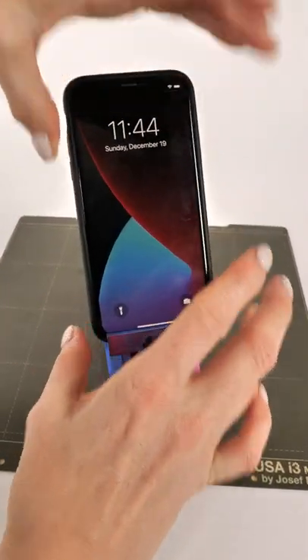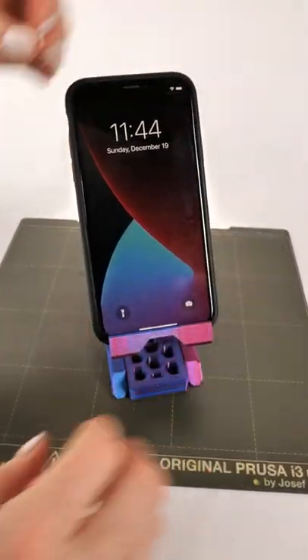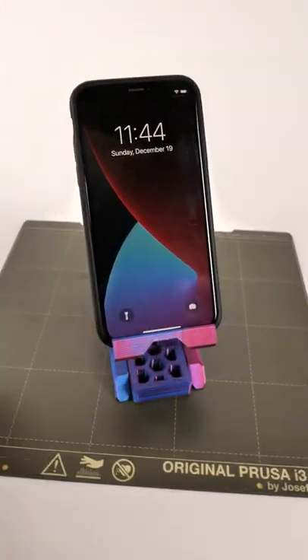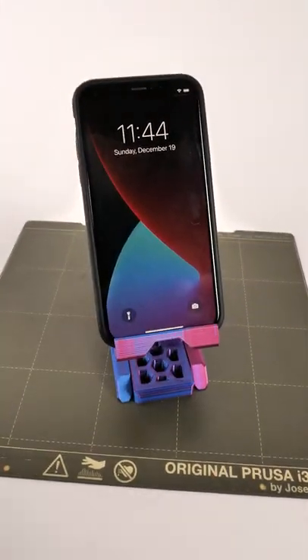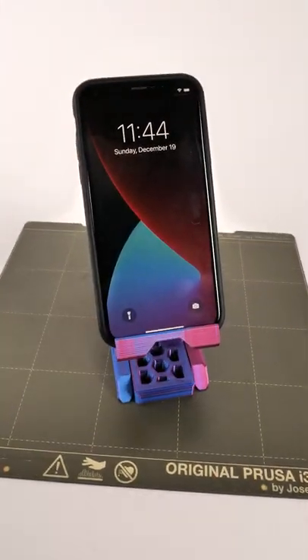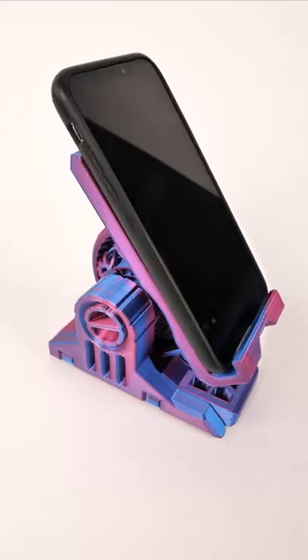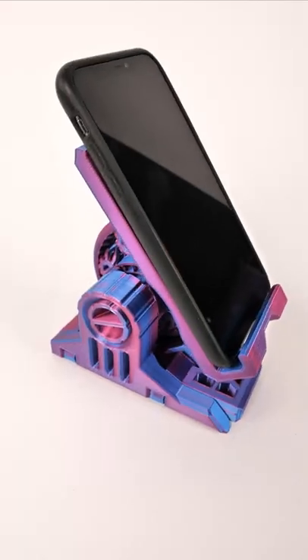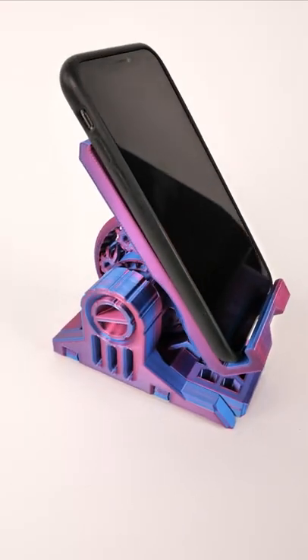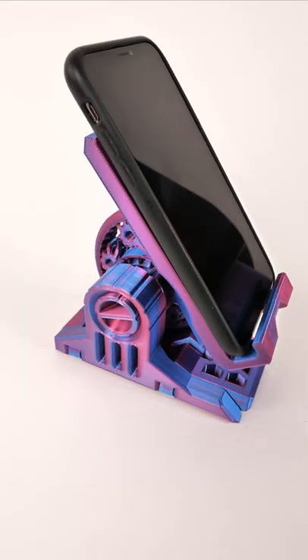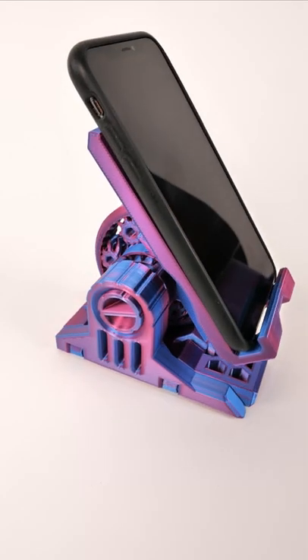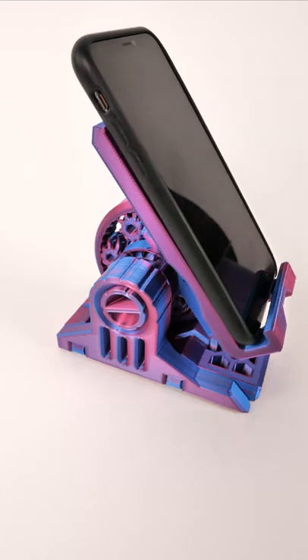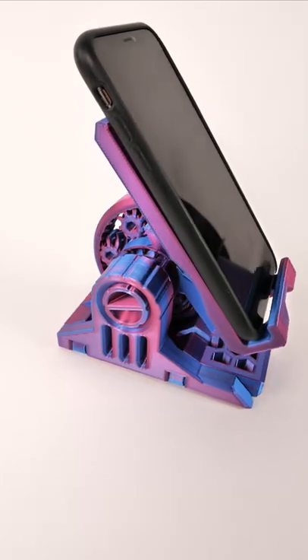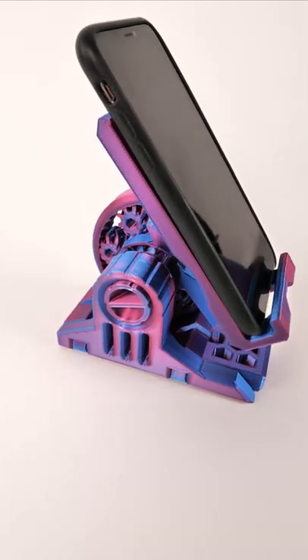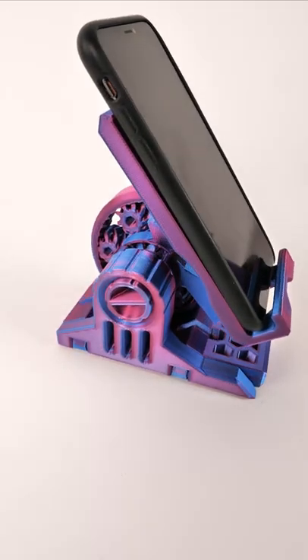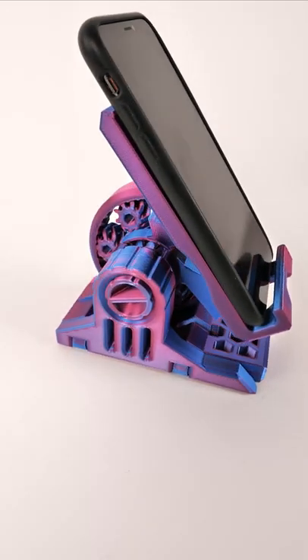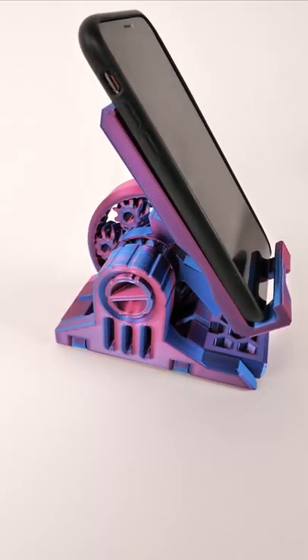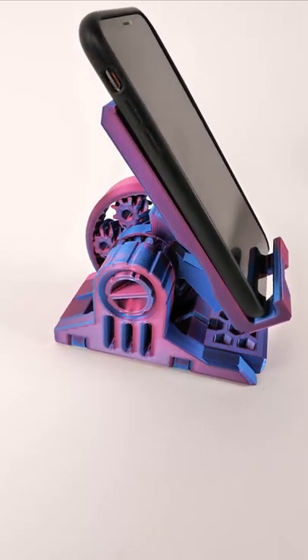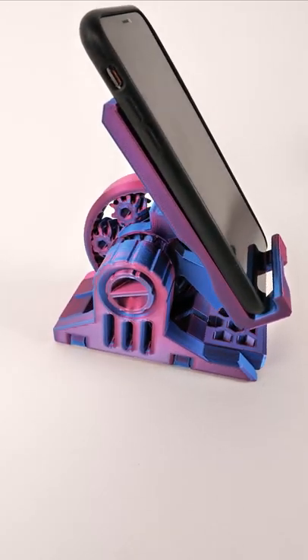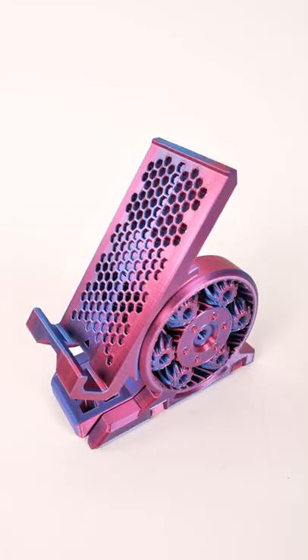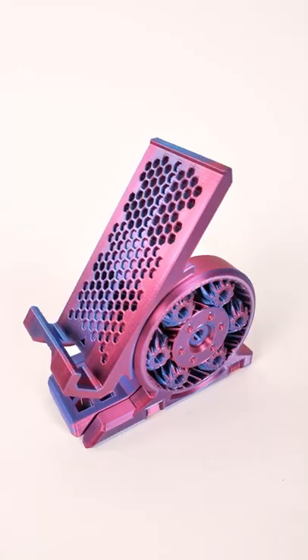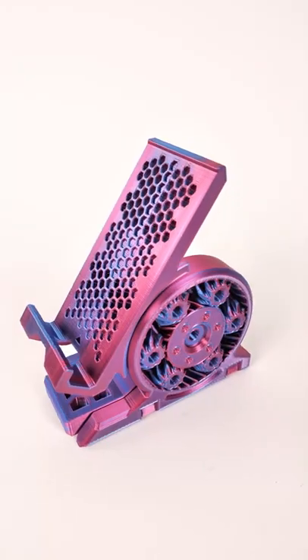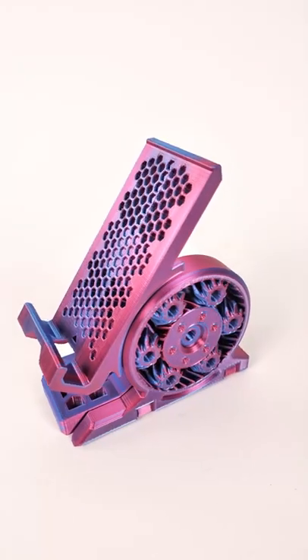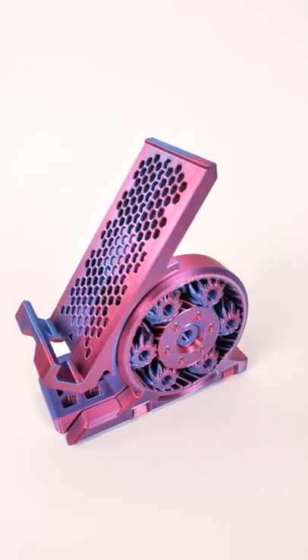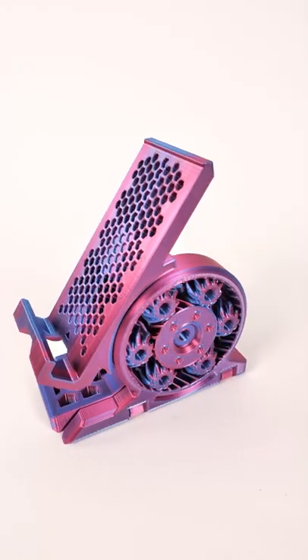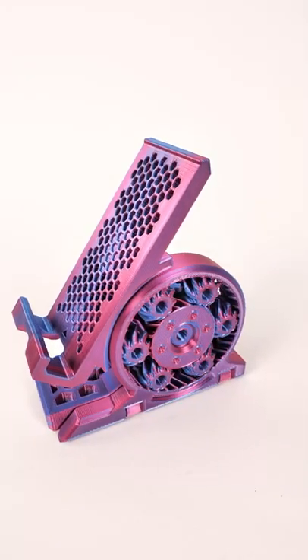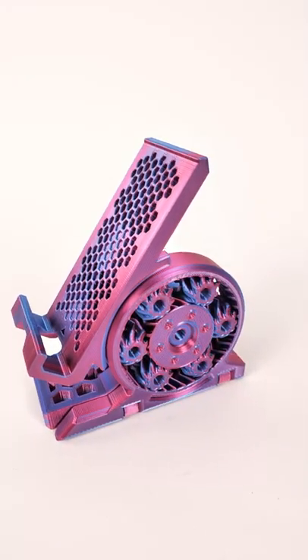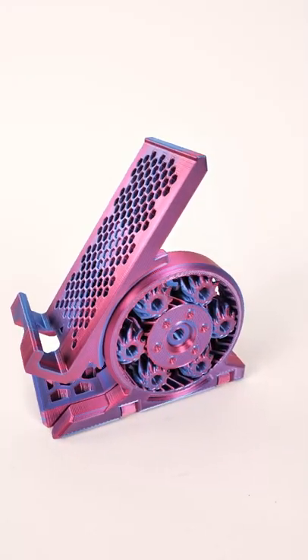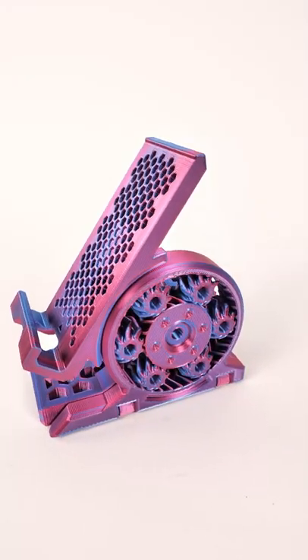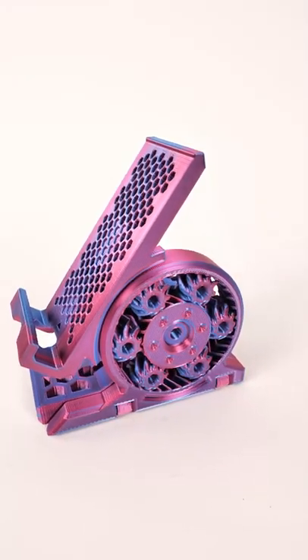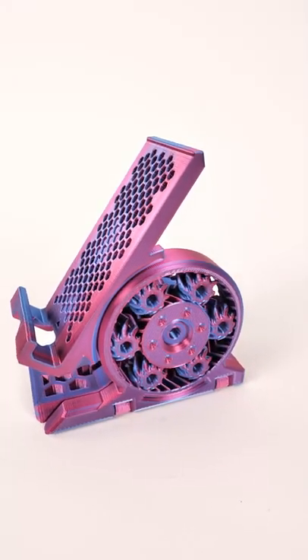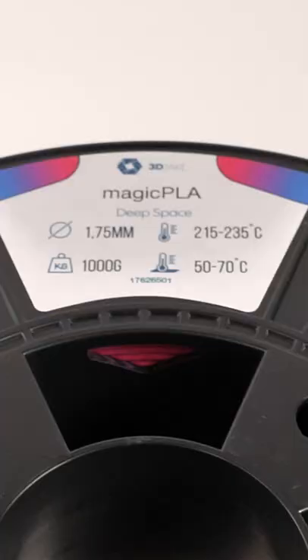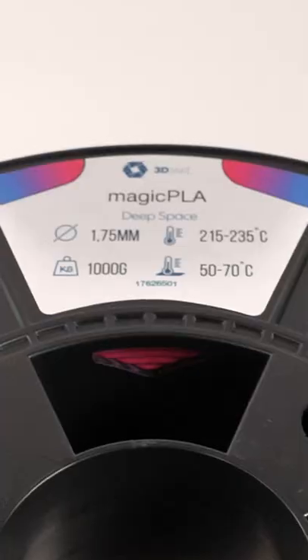There are a number of co-extrusion combinations available. This one is Deep Space from 3D Jake — check them out!